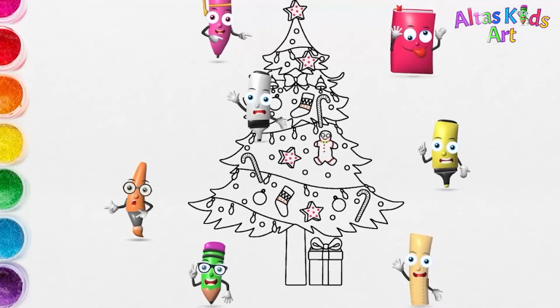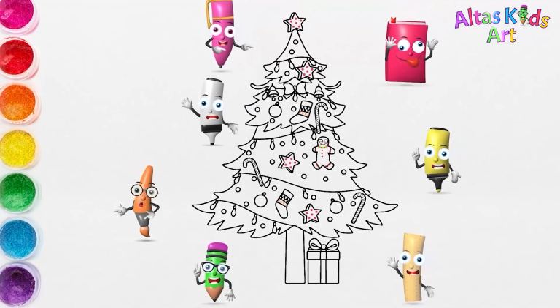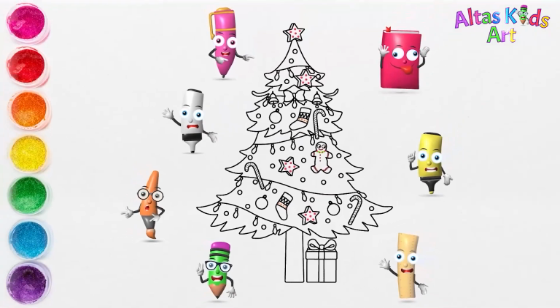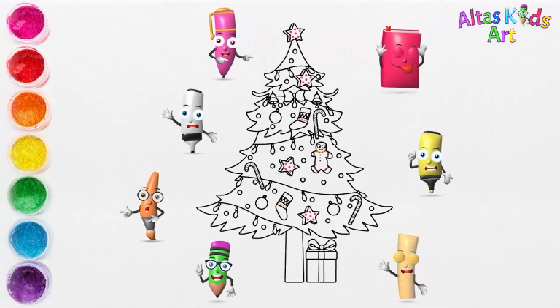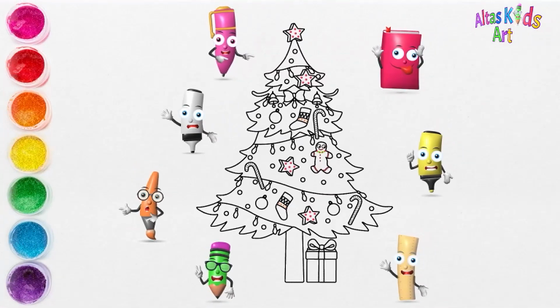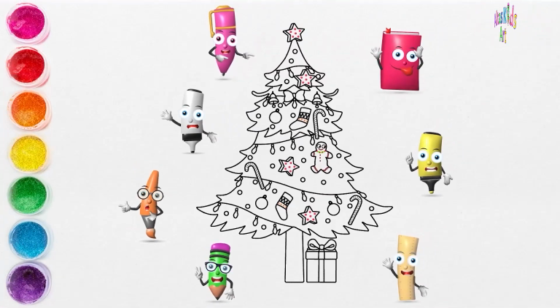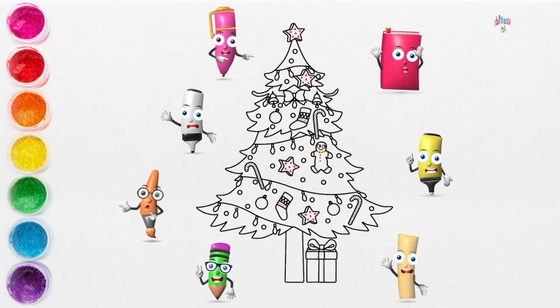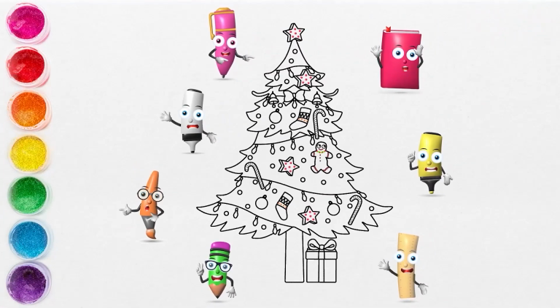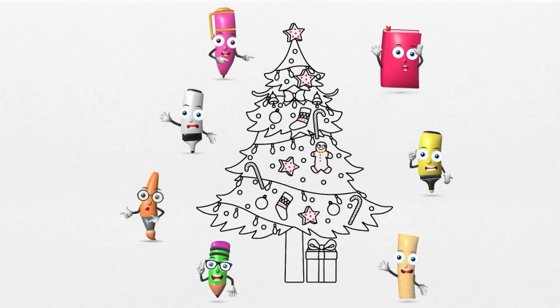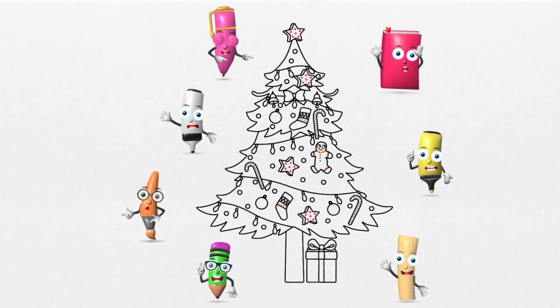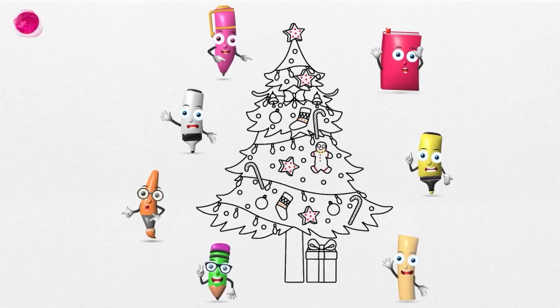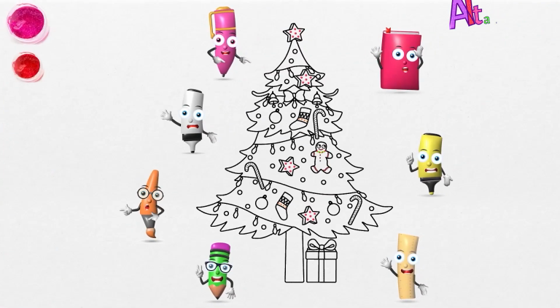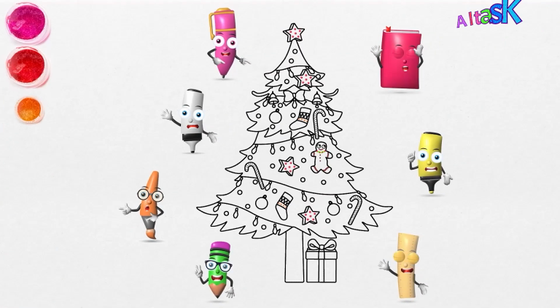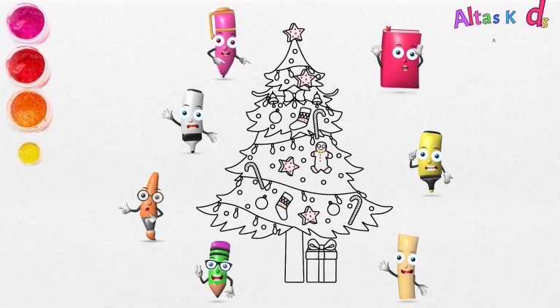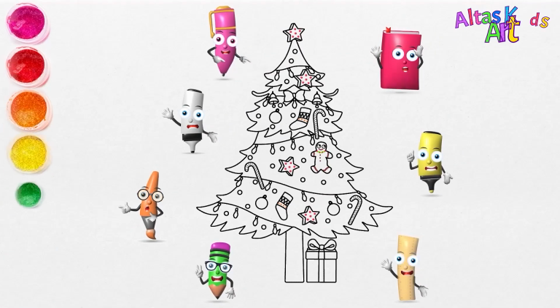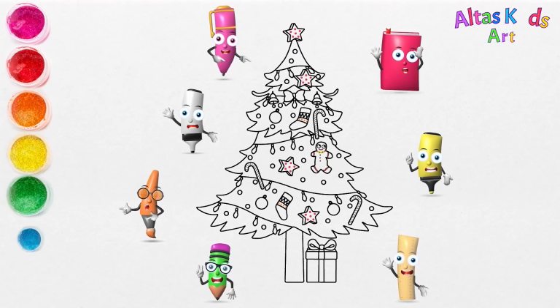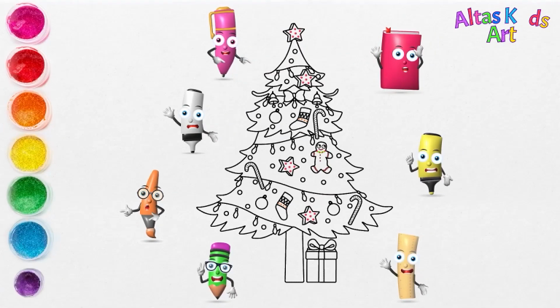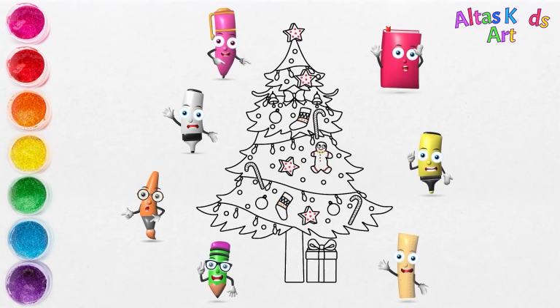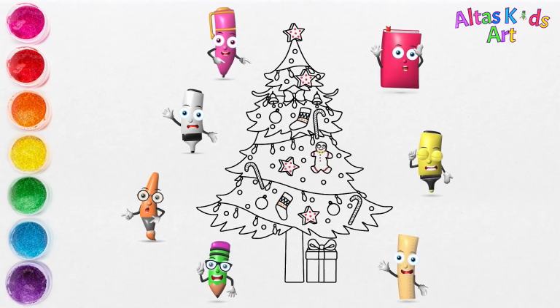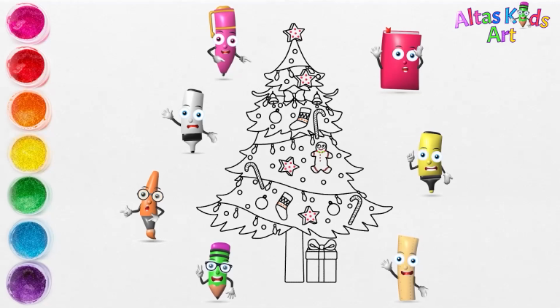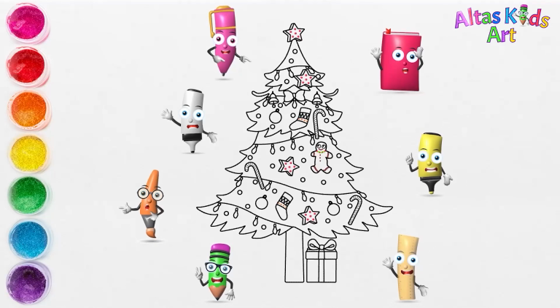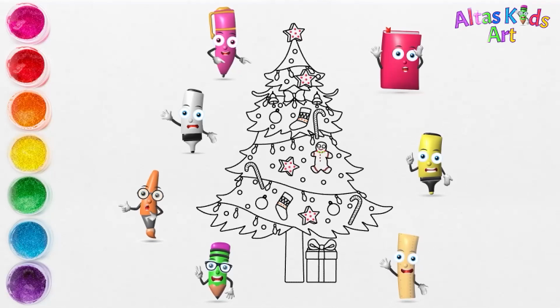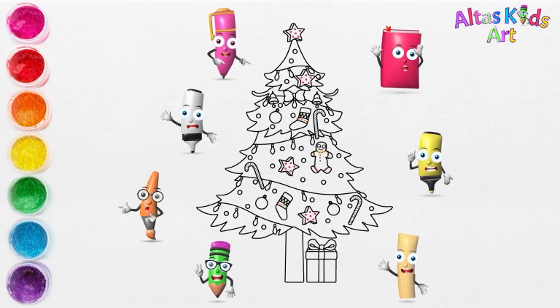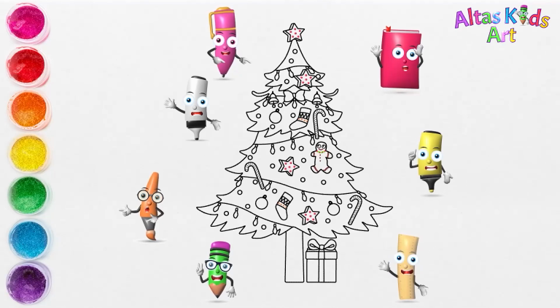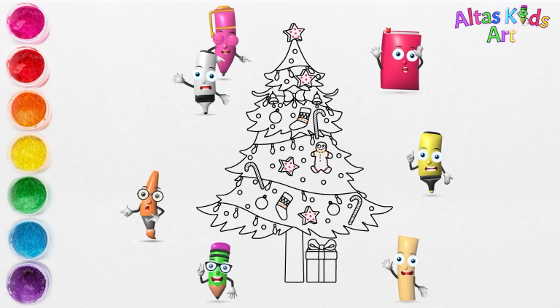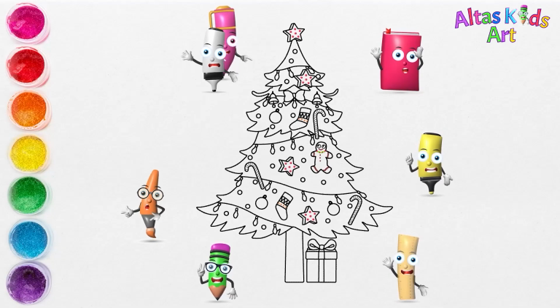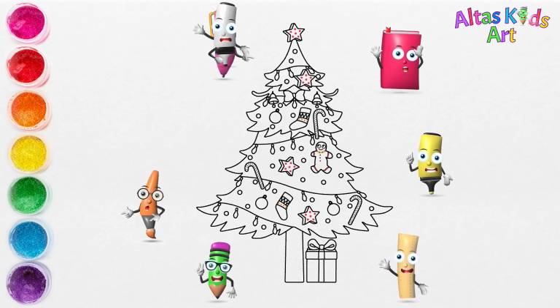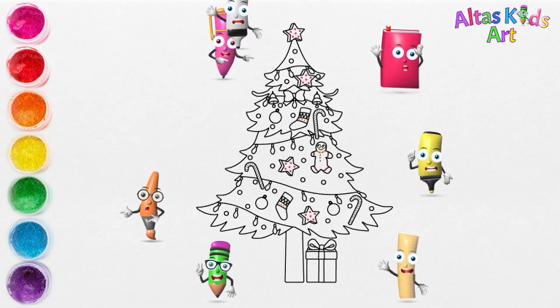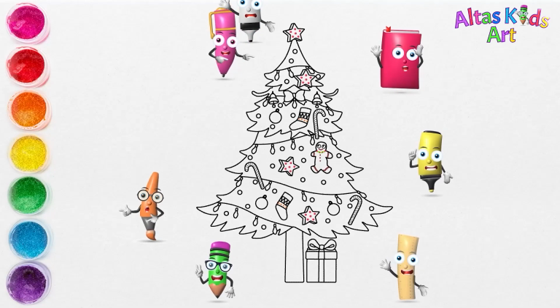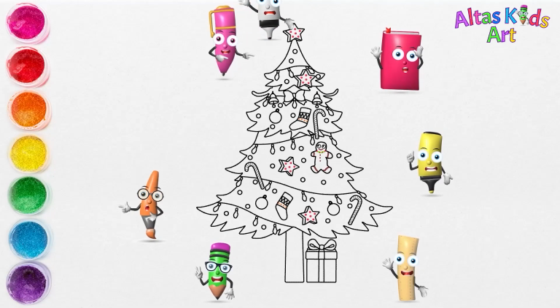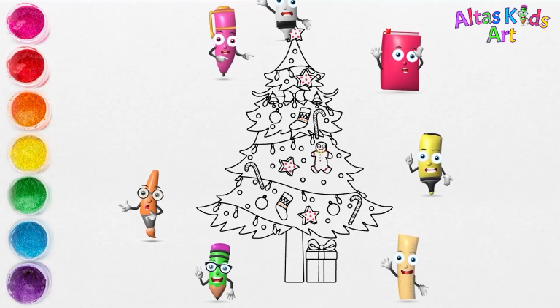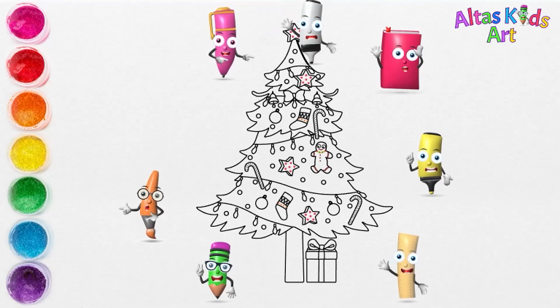Christmas tree with ornaments finished drawing. Come on guys, thicken the edges of the picture.